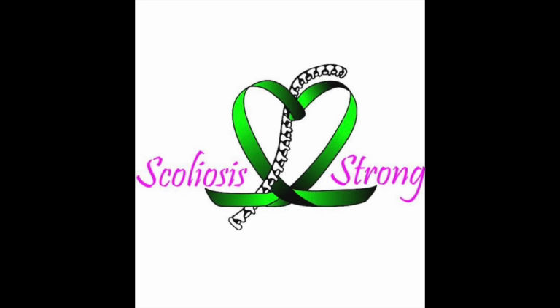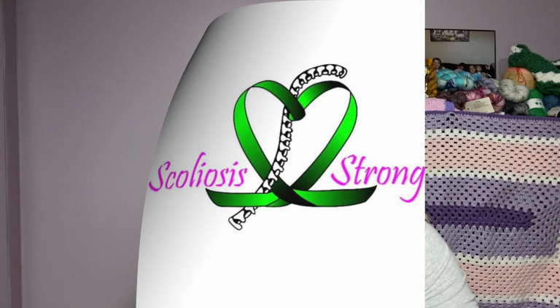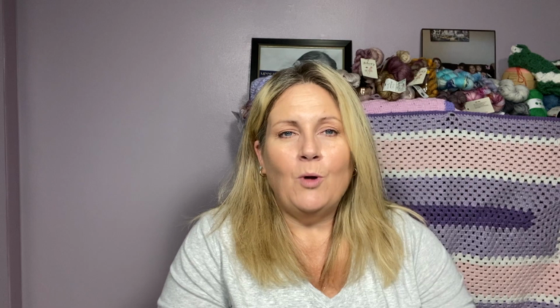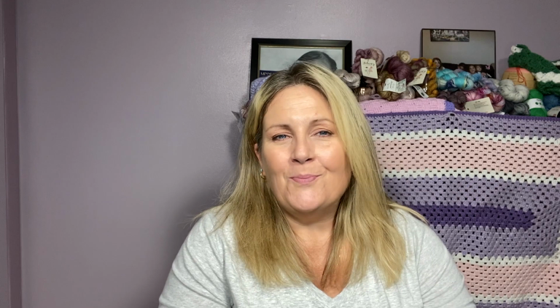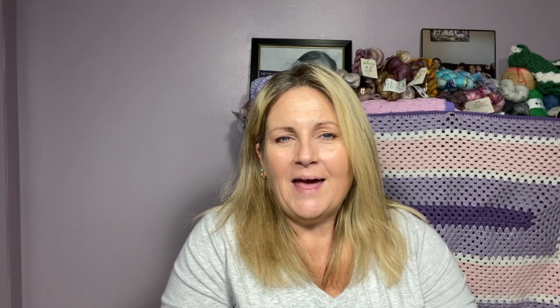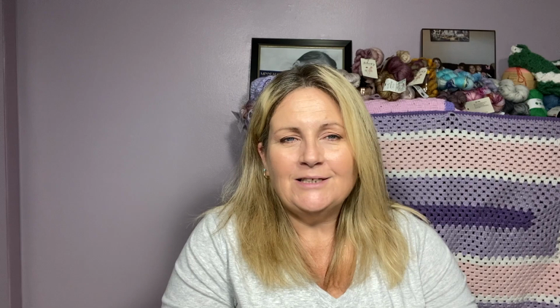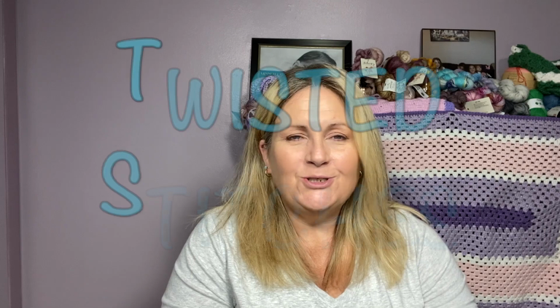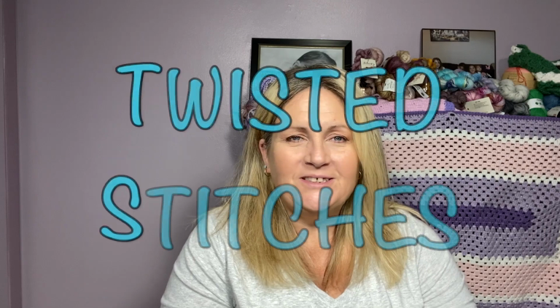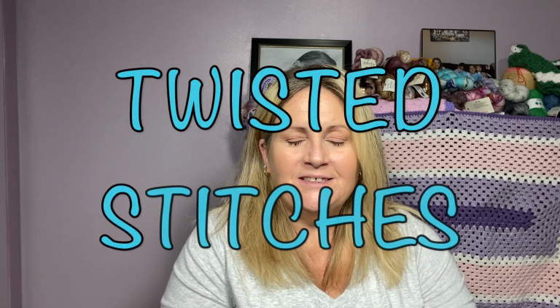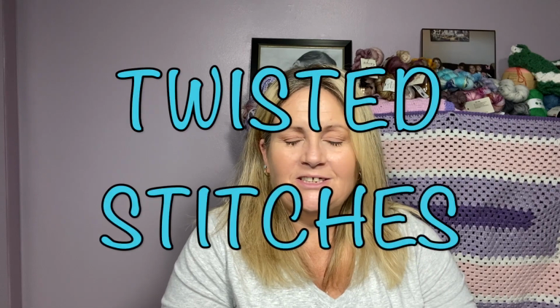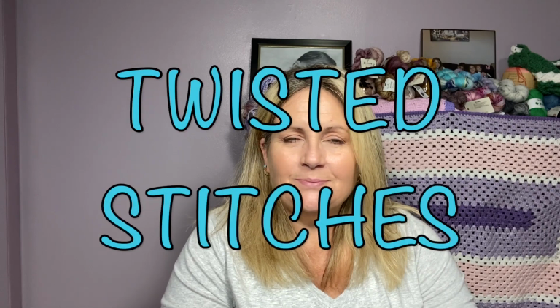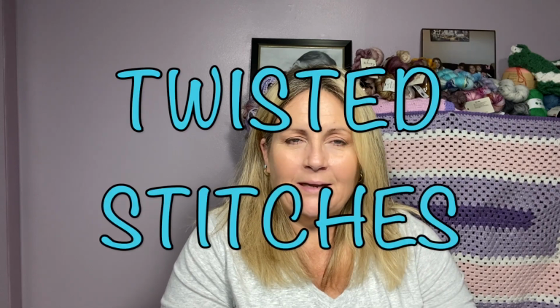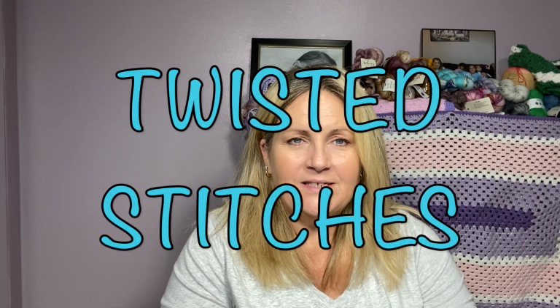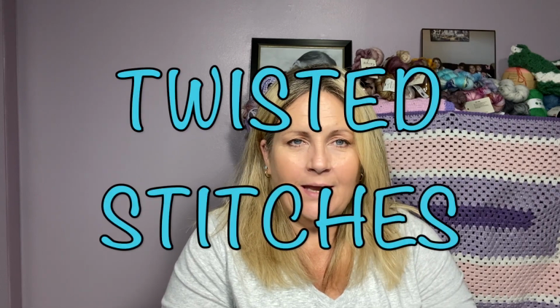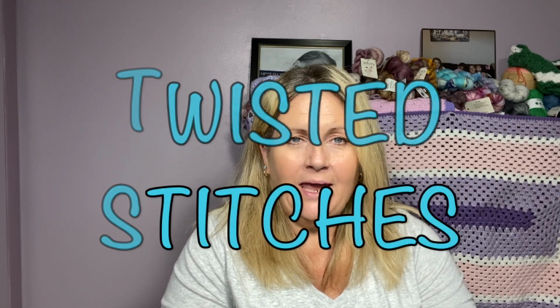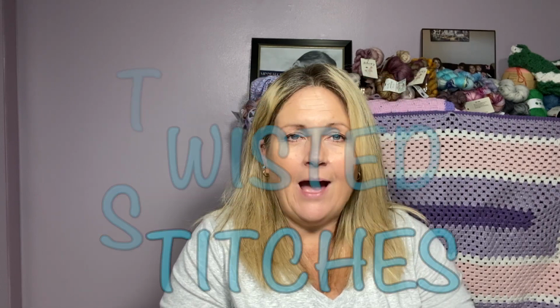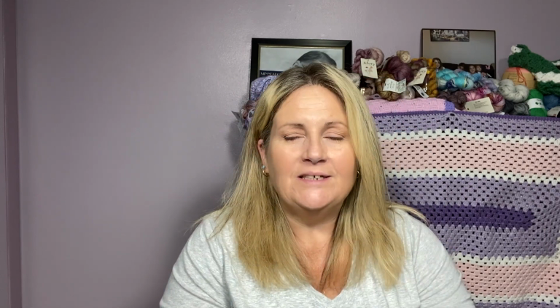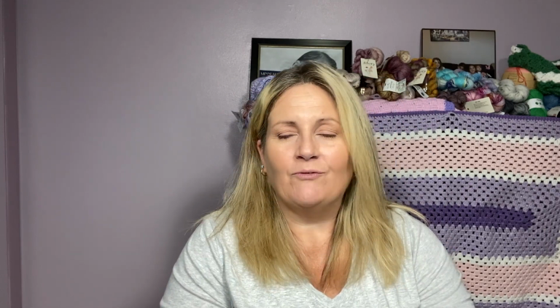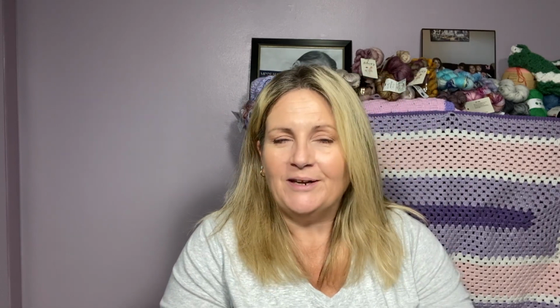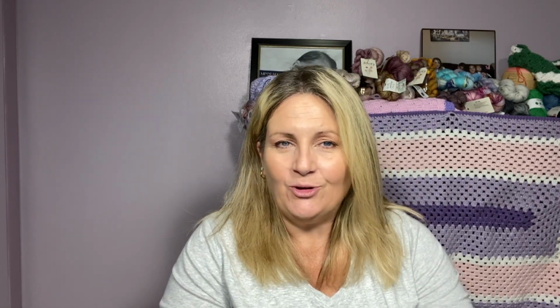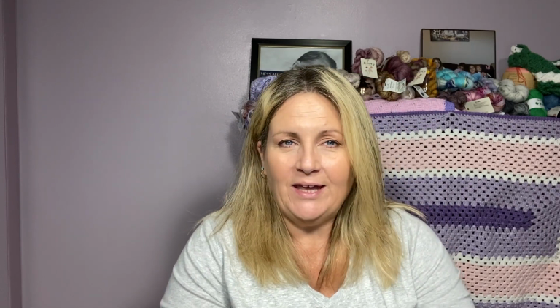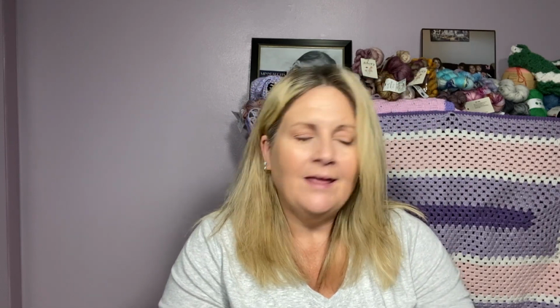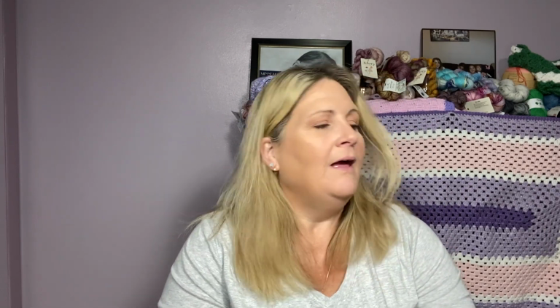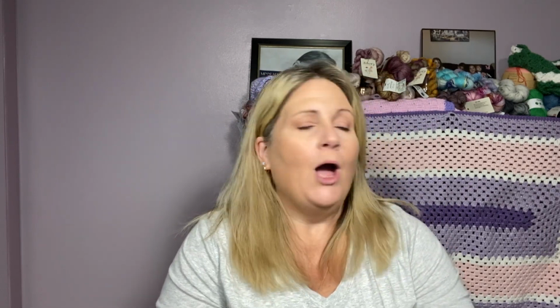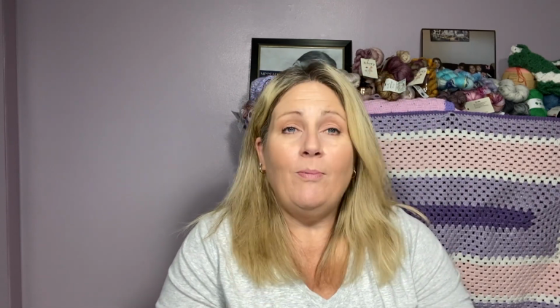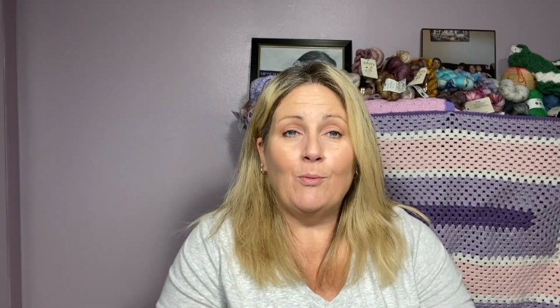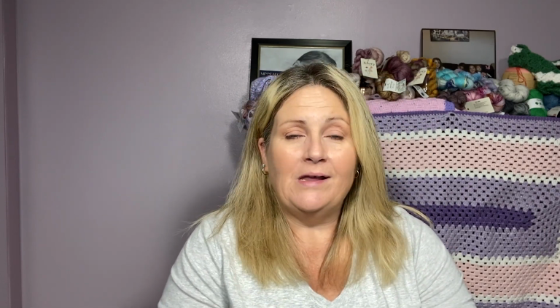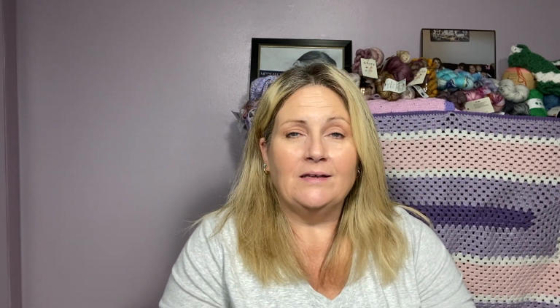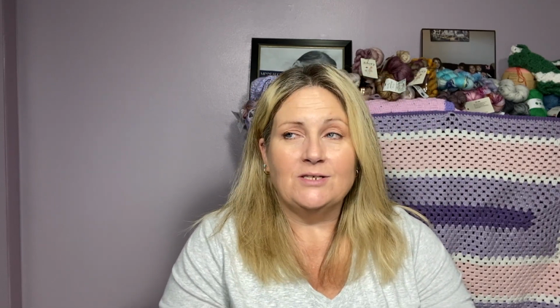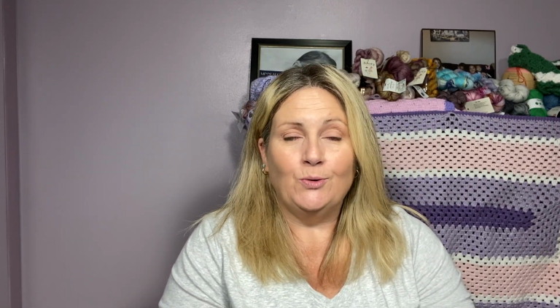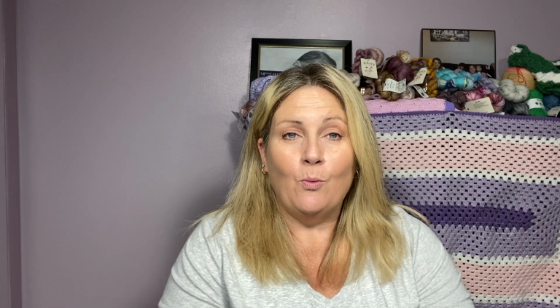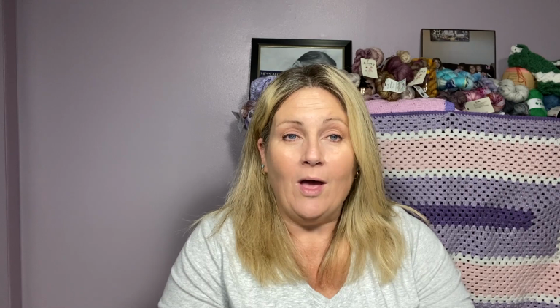Welcome back to Twisted Stitches. My name is Tami. How is everybody doing? I hope everybody is doing well.